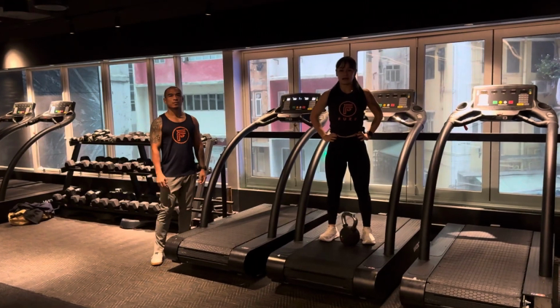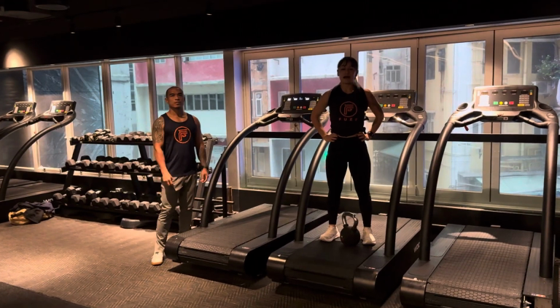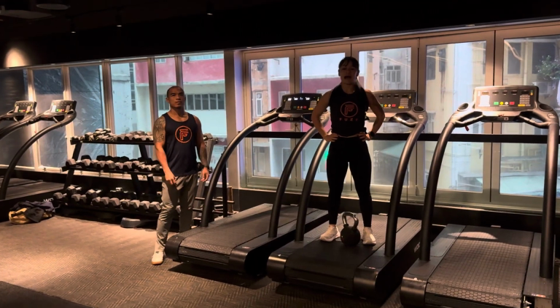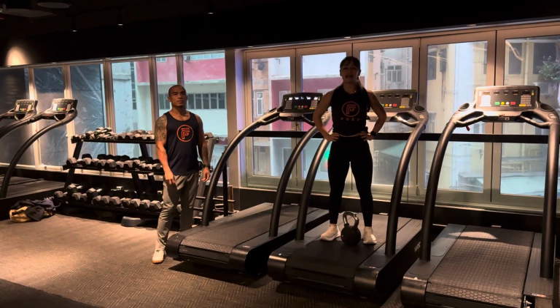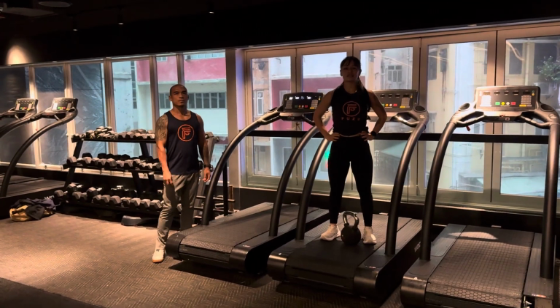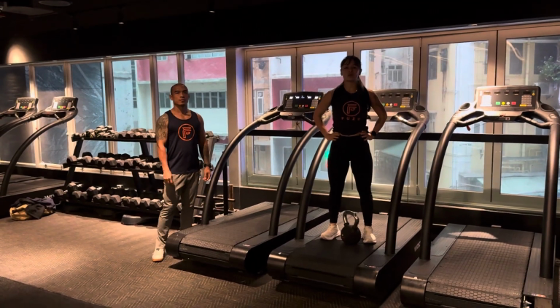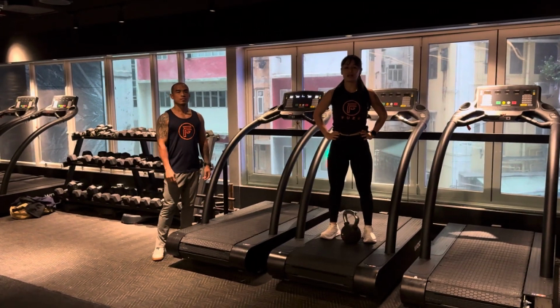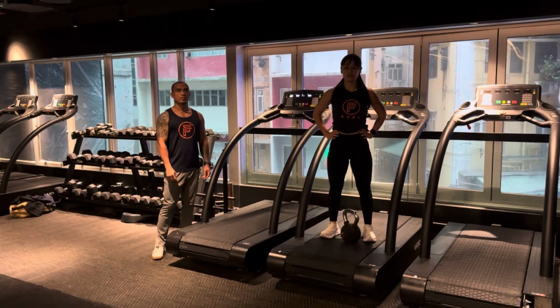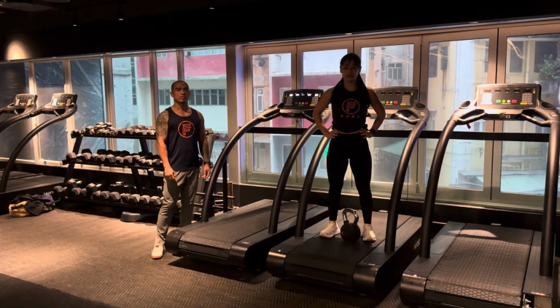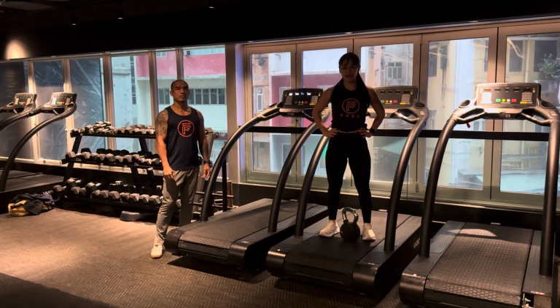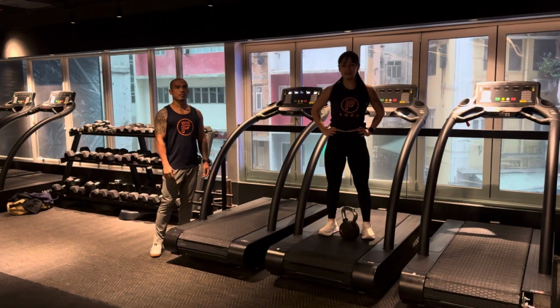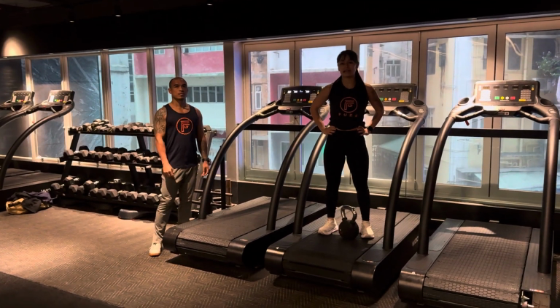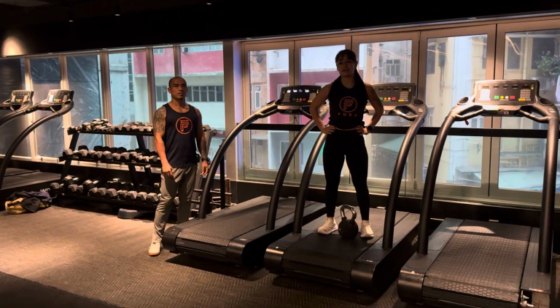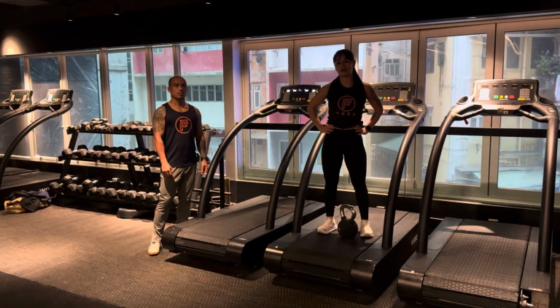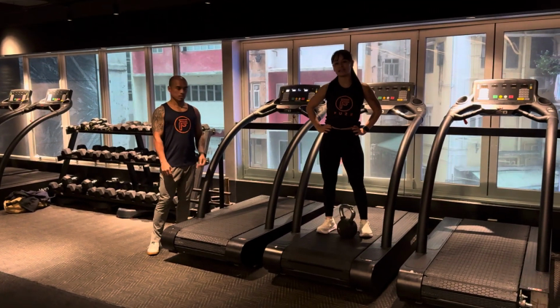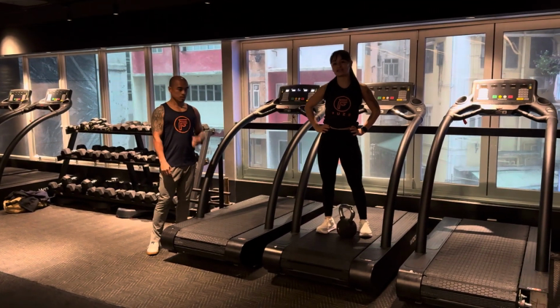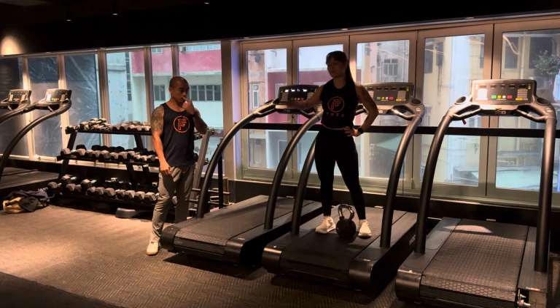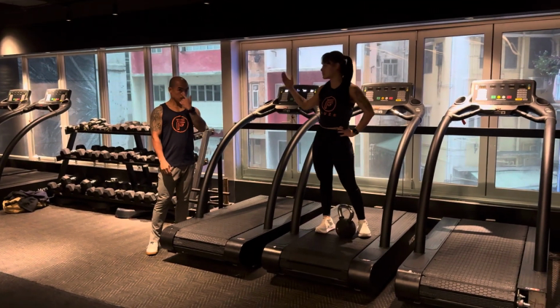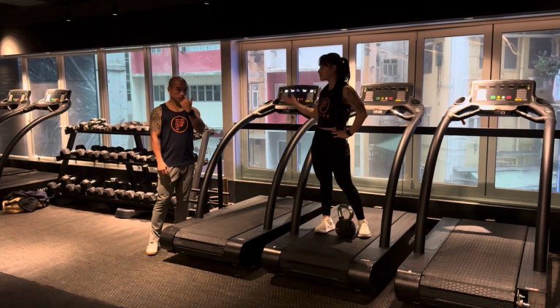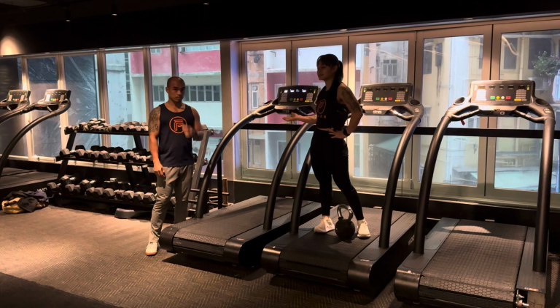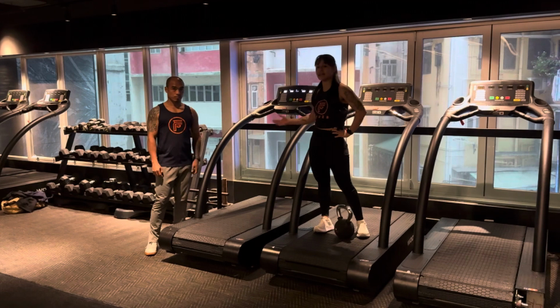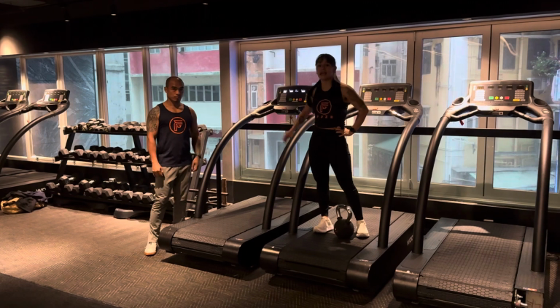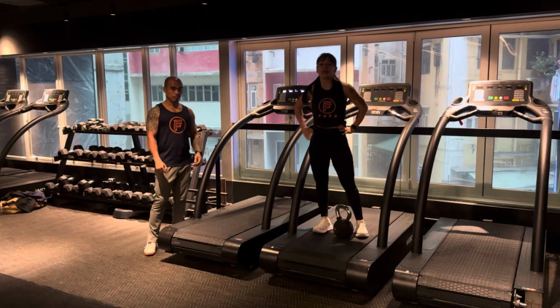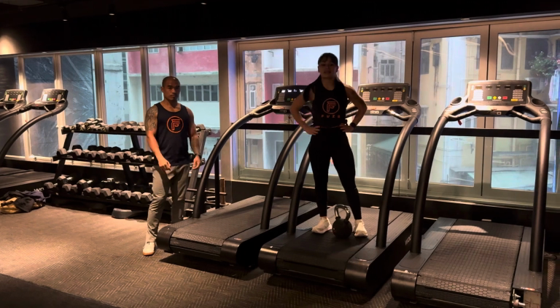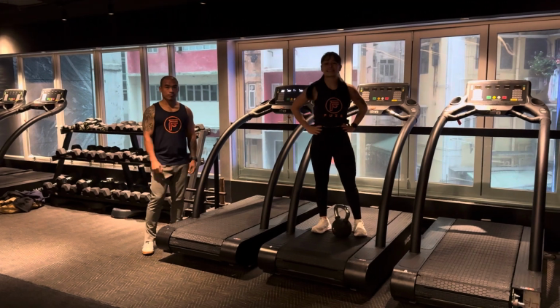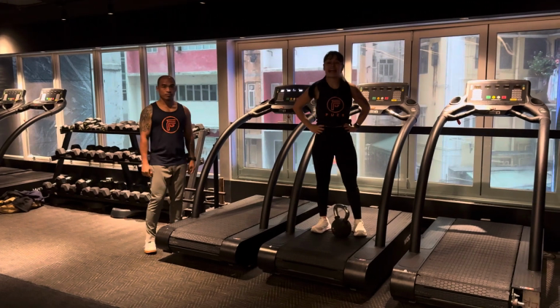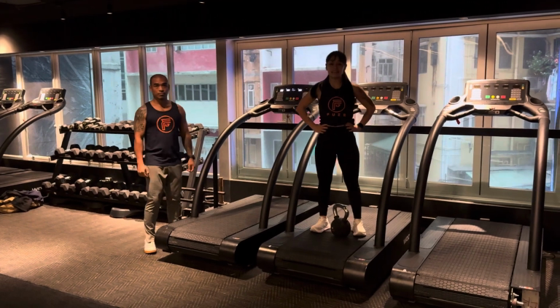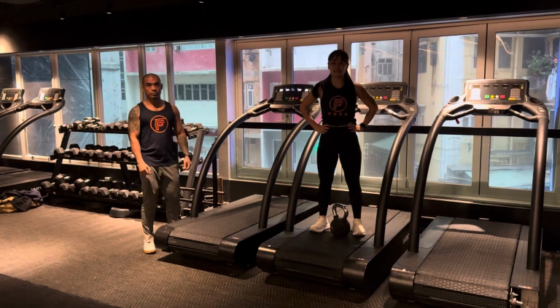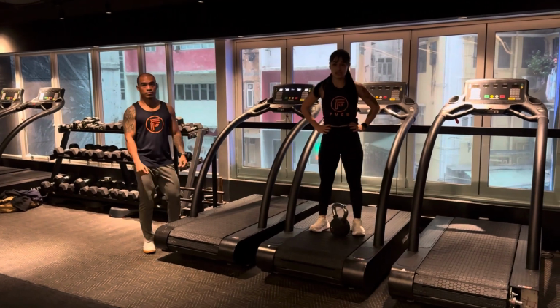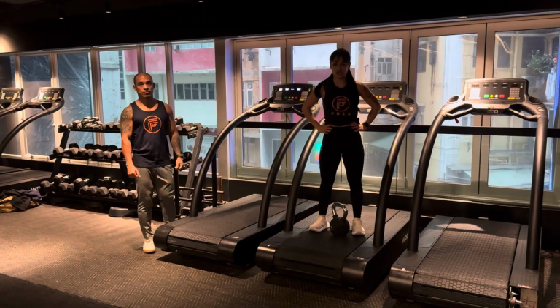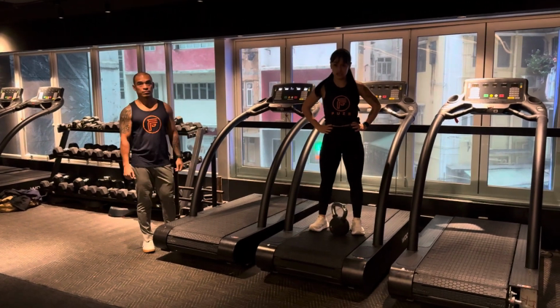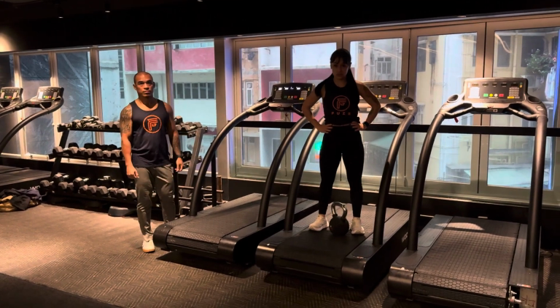Hi guys, welcome to Flair. My name is Rani. Today we meet Ferdinand. This is a Station Circuit.